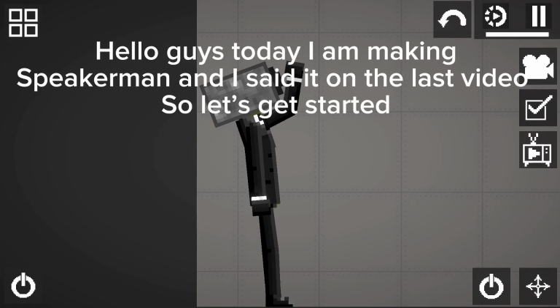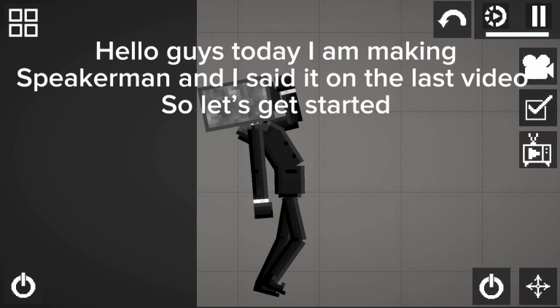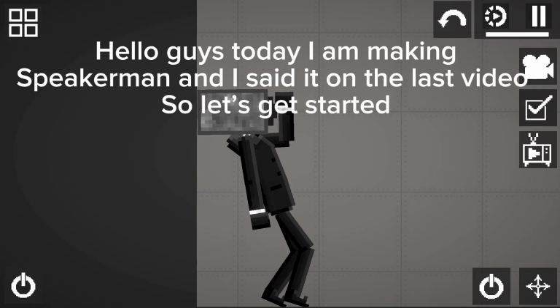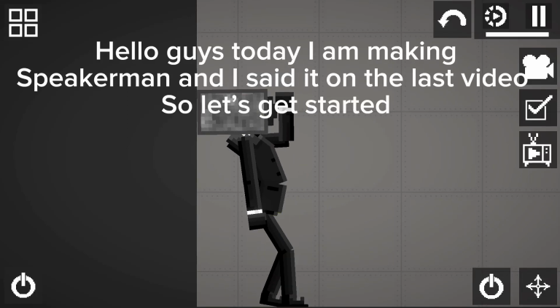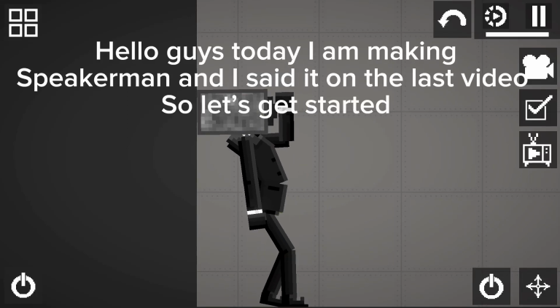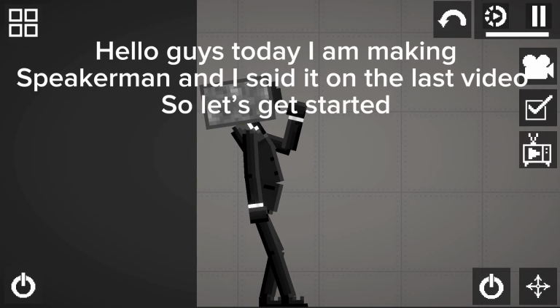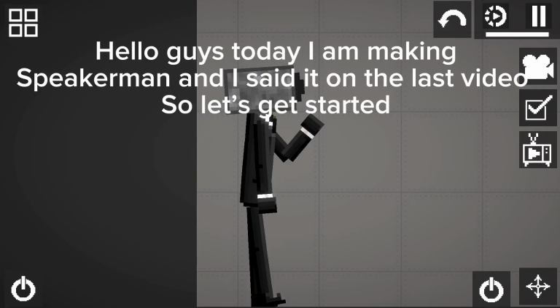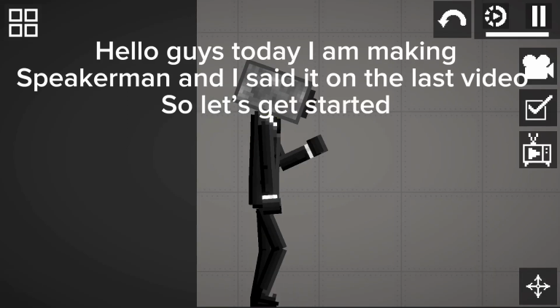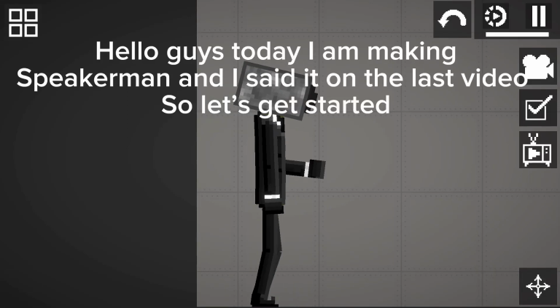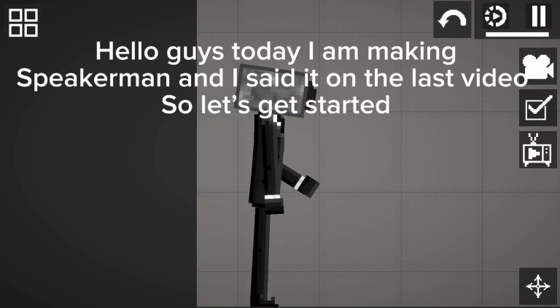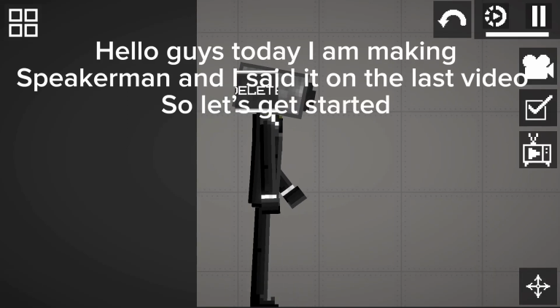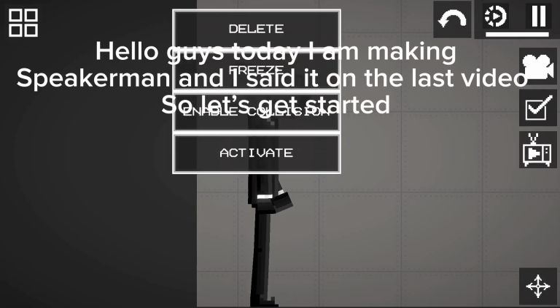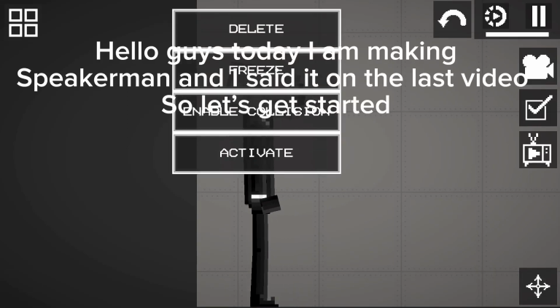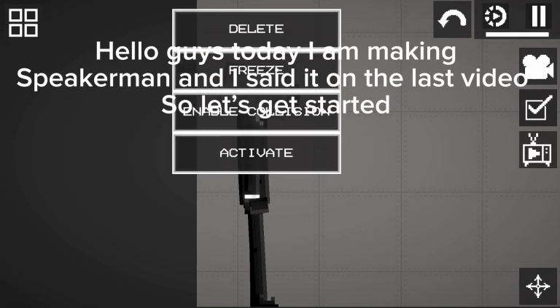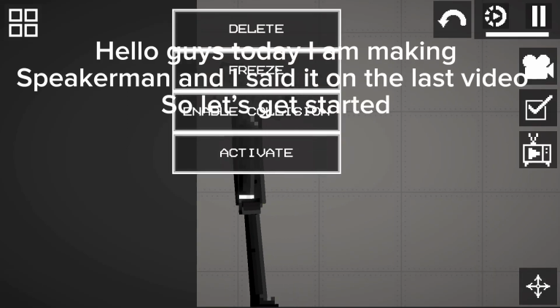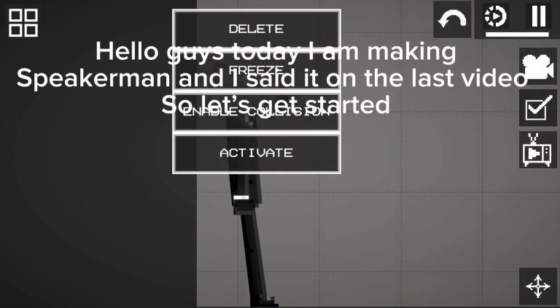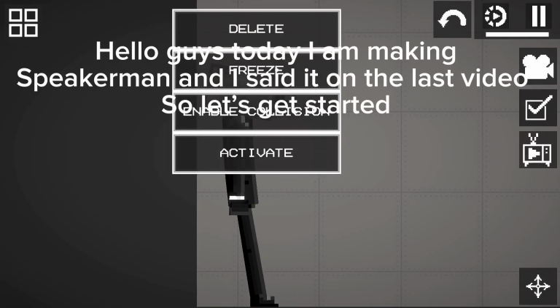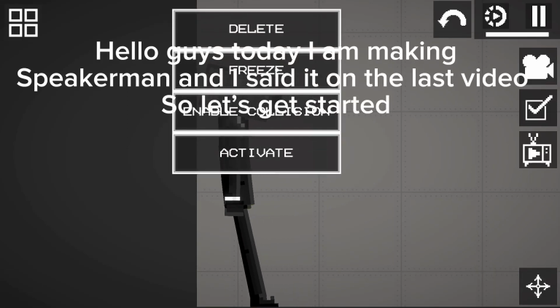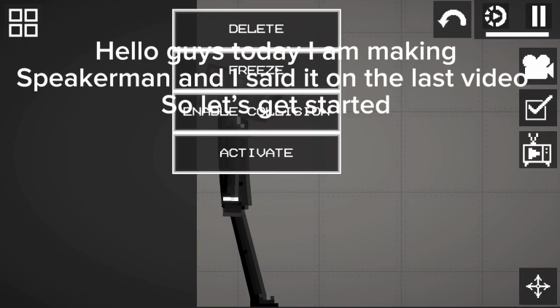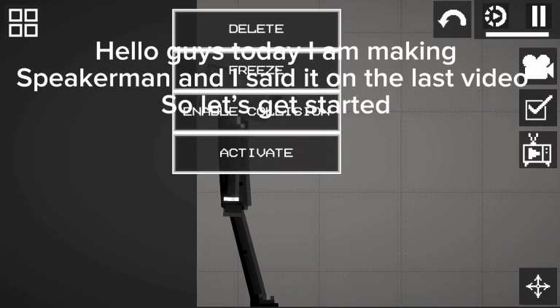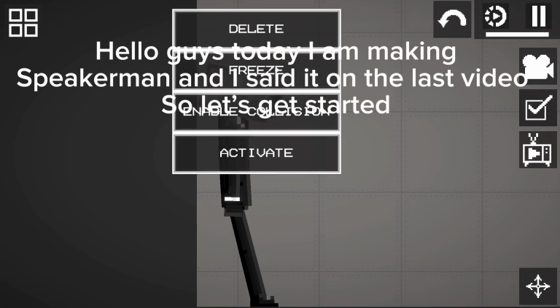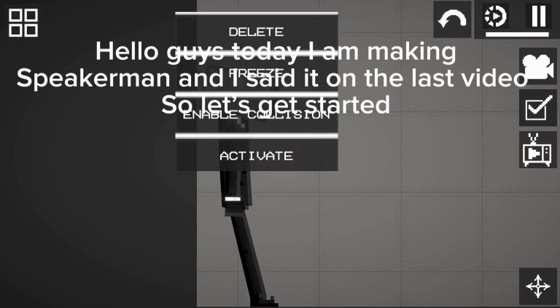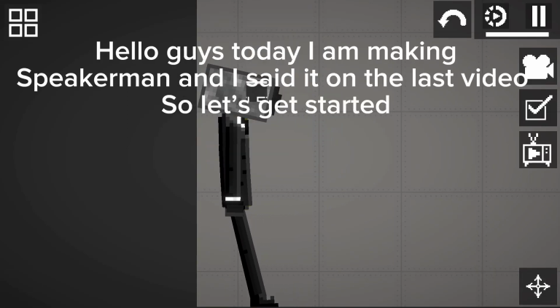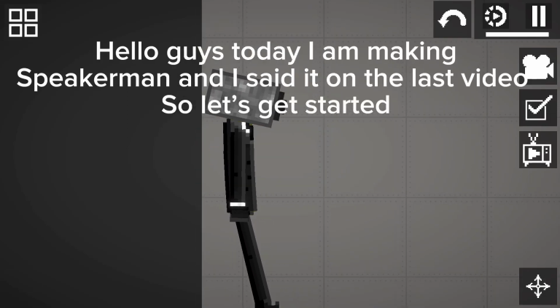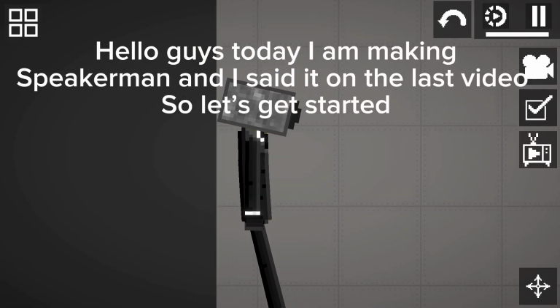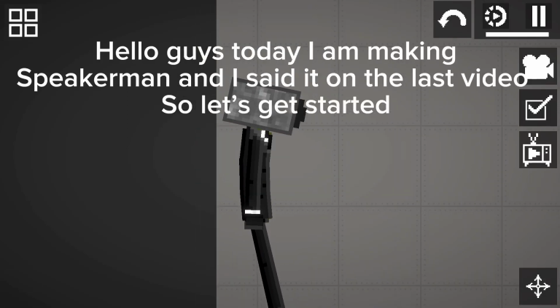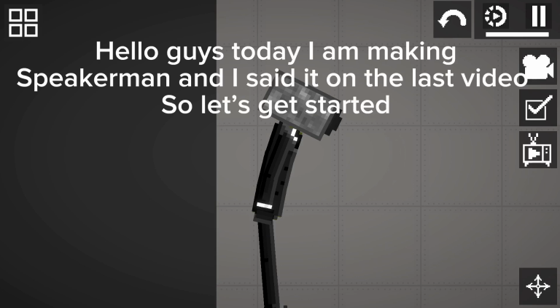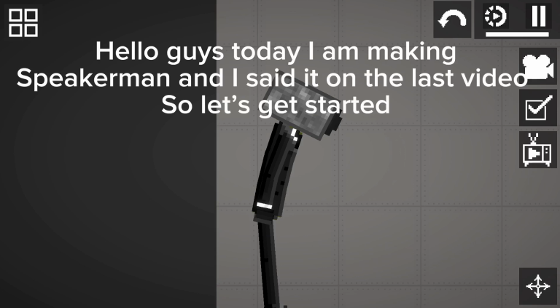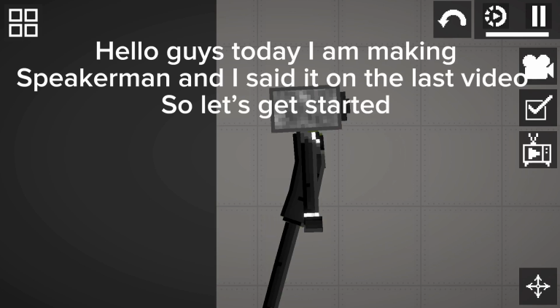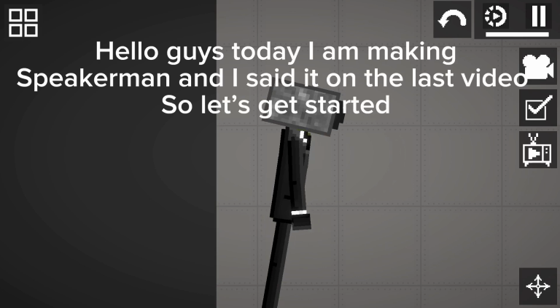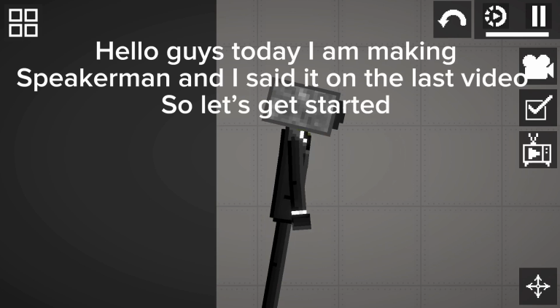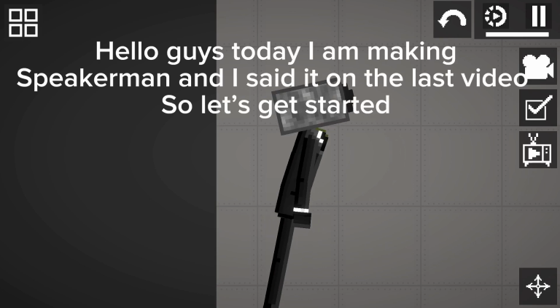Hello guys, today I am making Speakerman, and I said it on the last video, so let's get started.